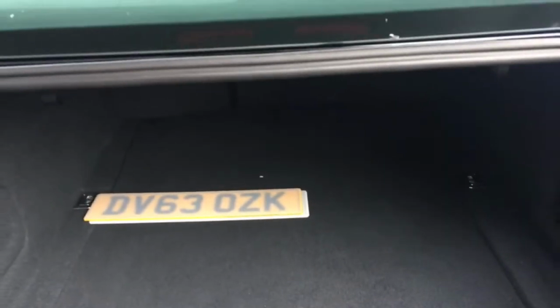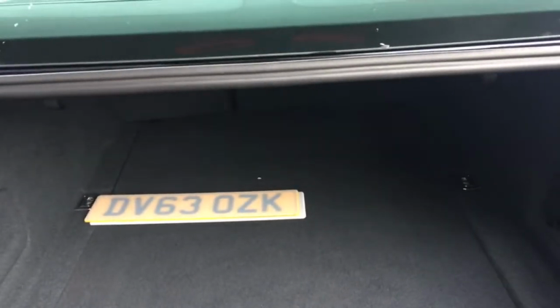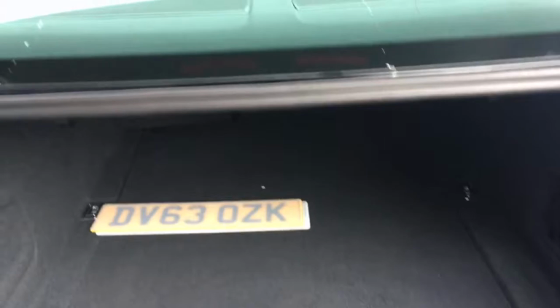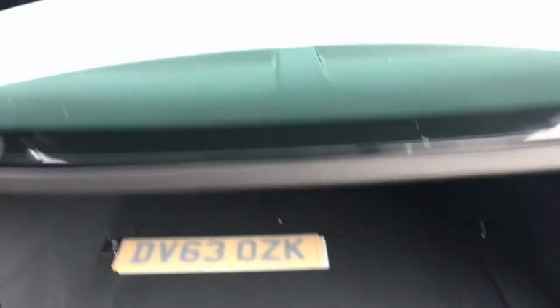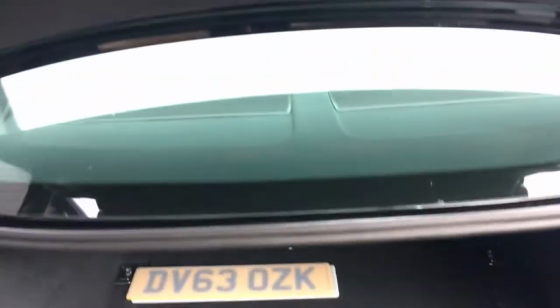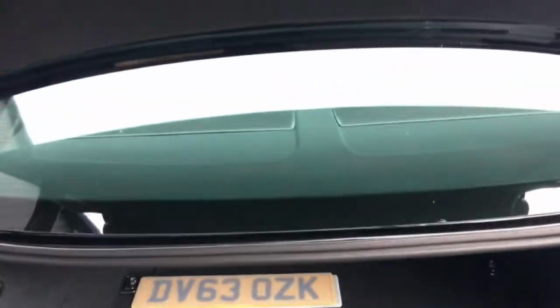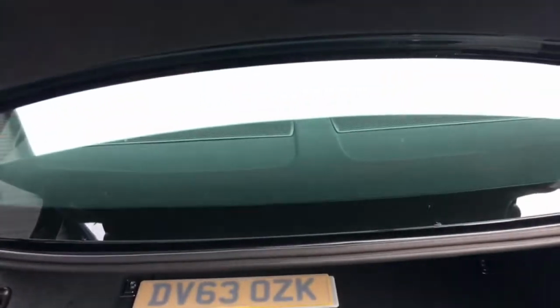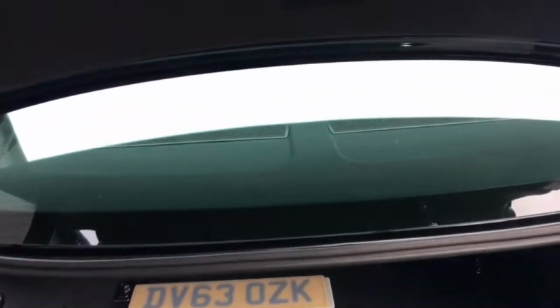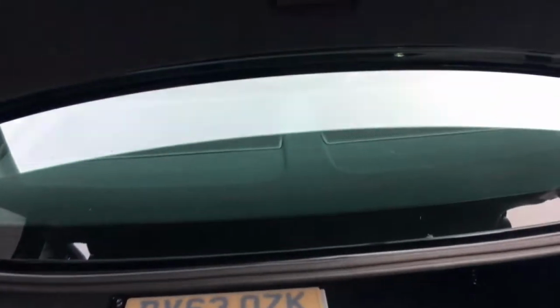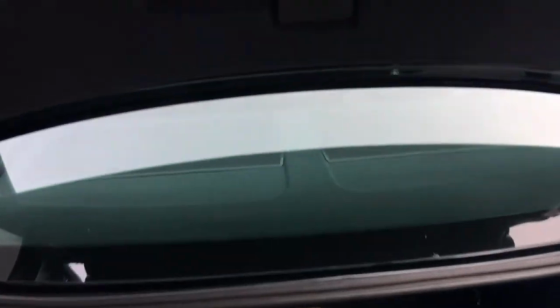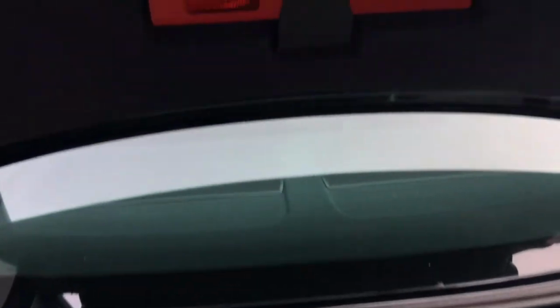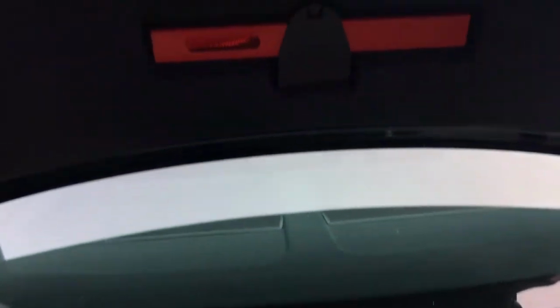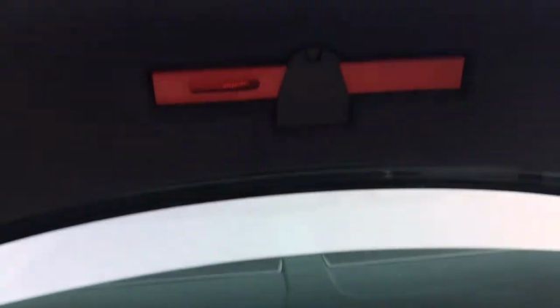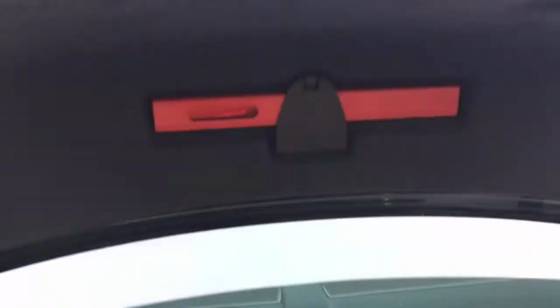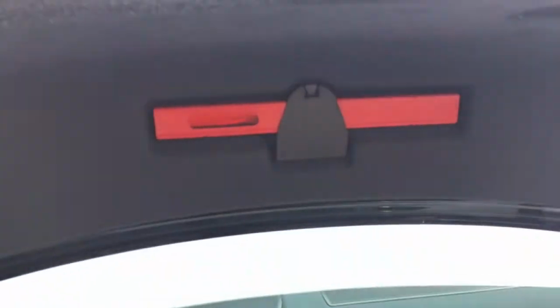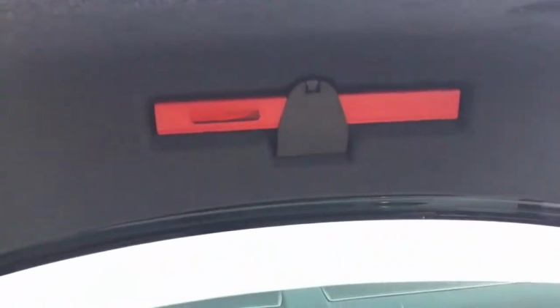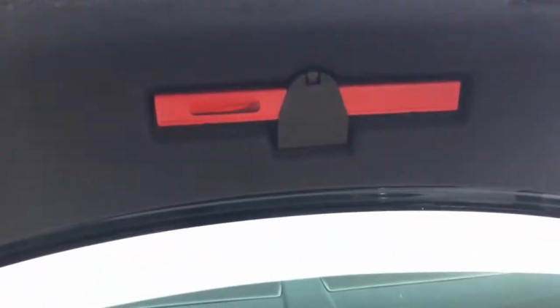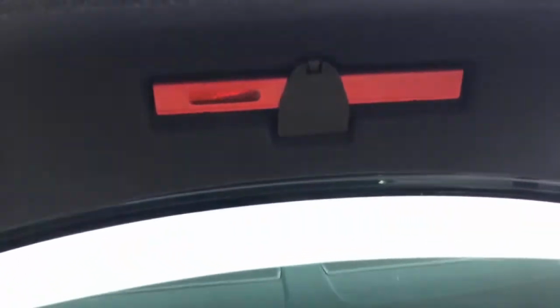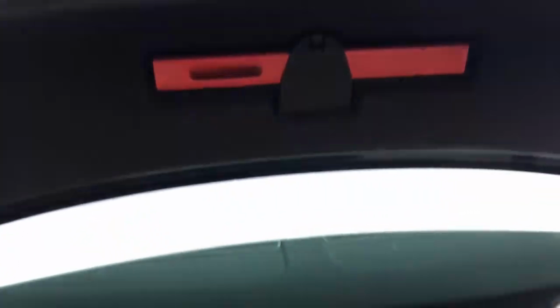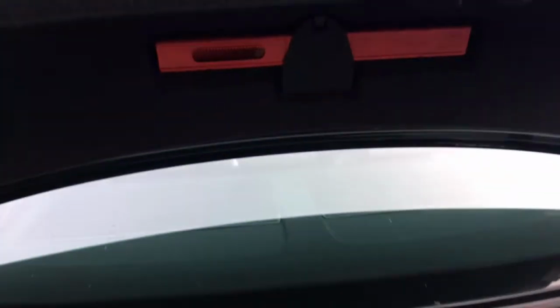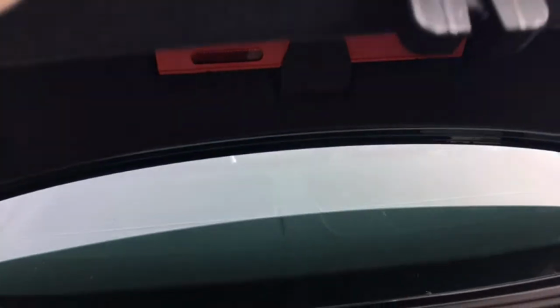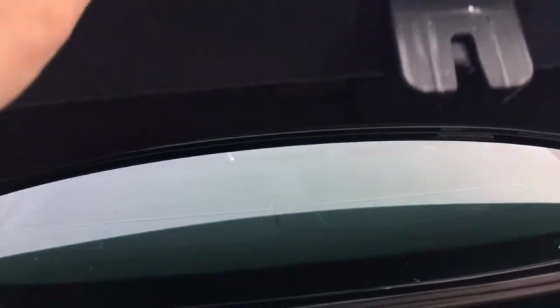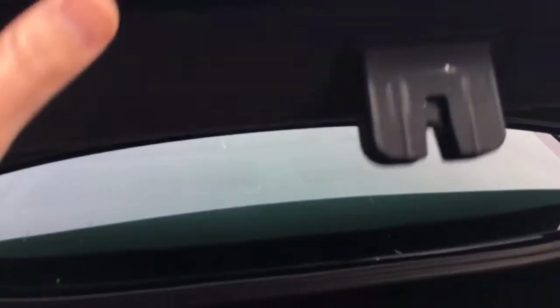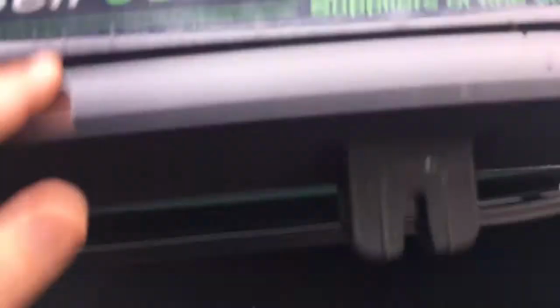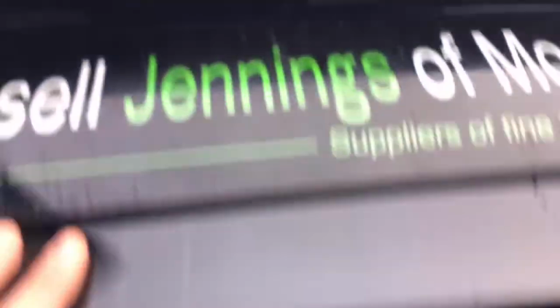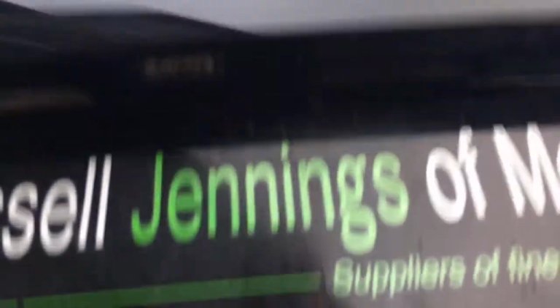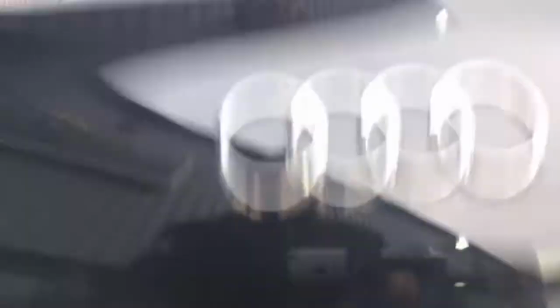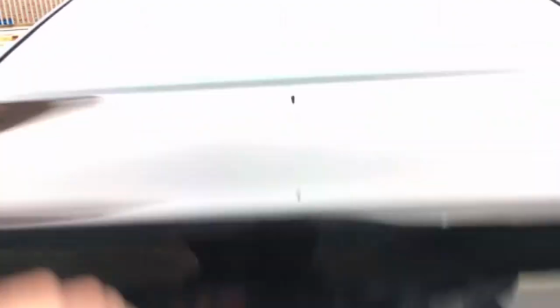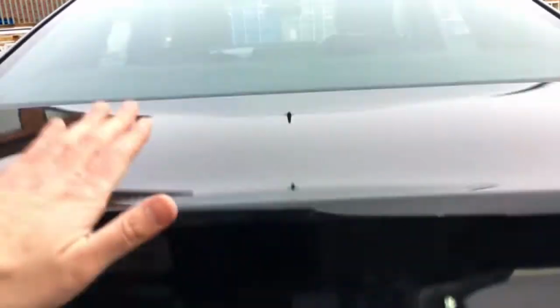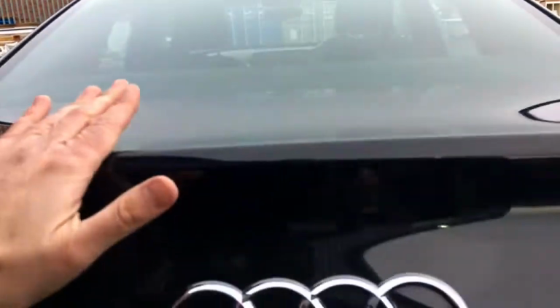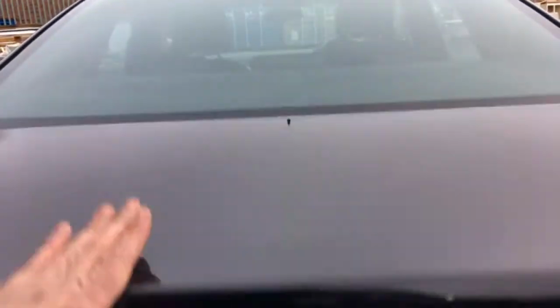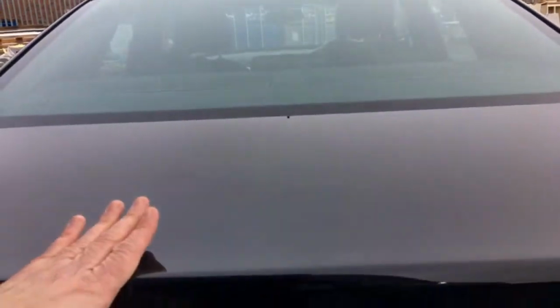Nice and practical, and if you look at the top of the boot area, there's a warning triangle in there as well.